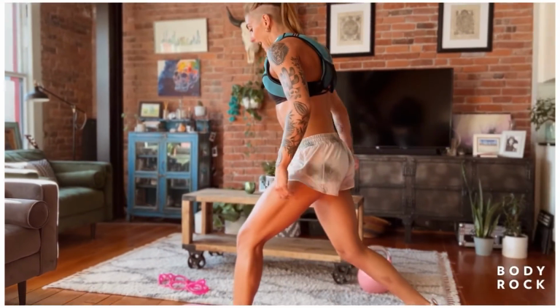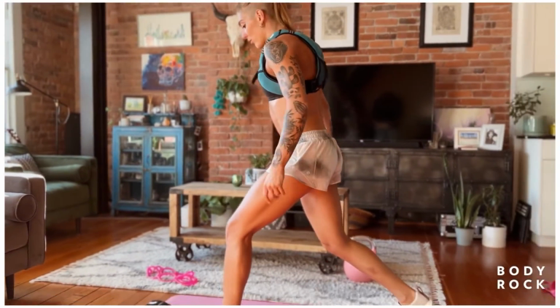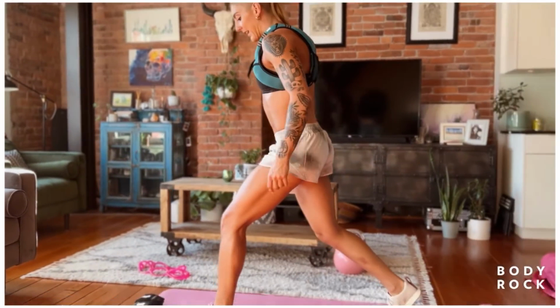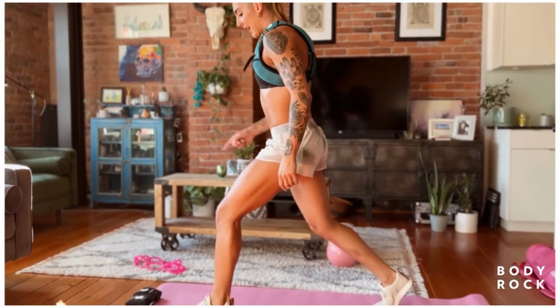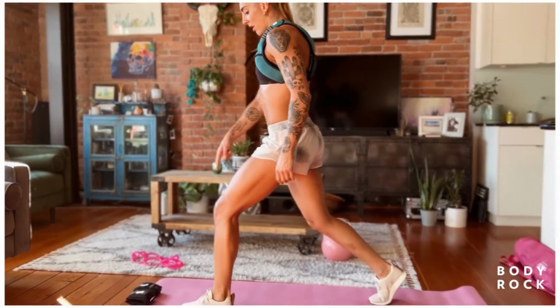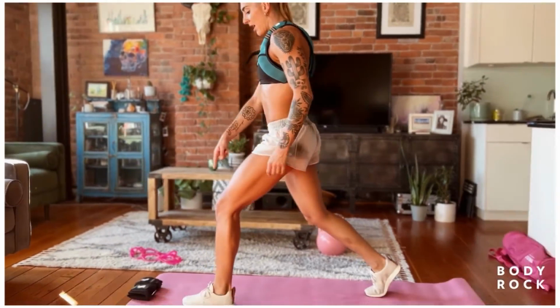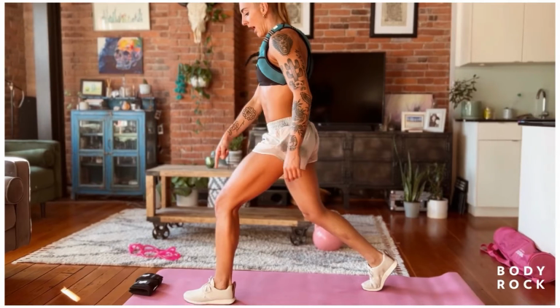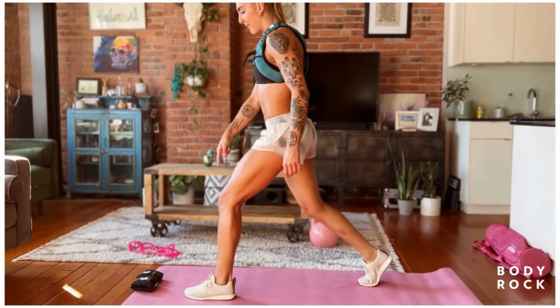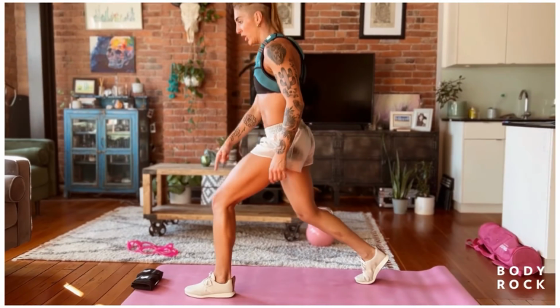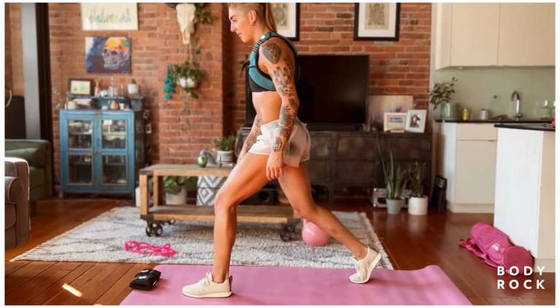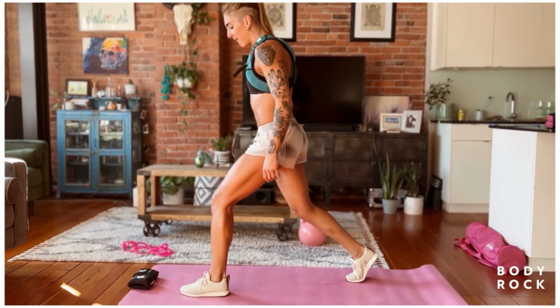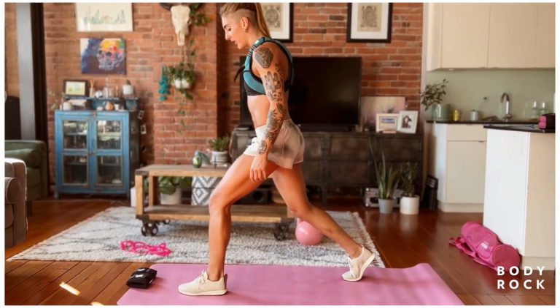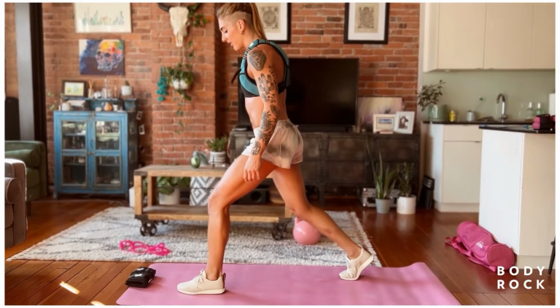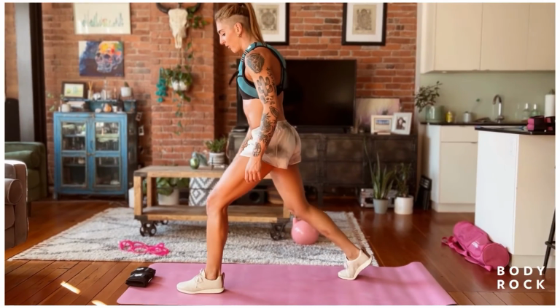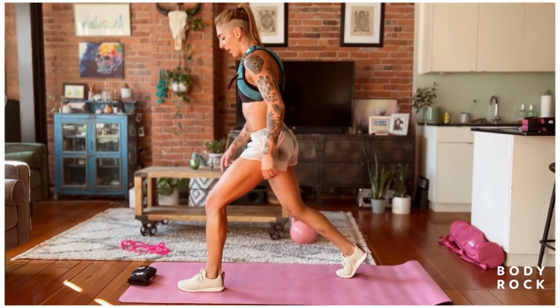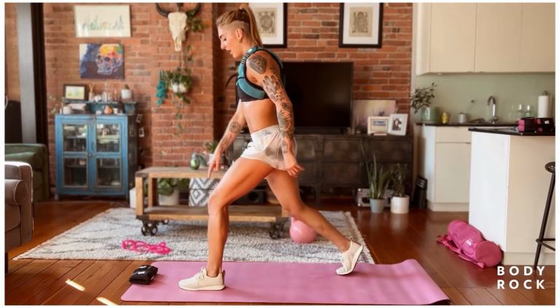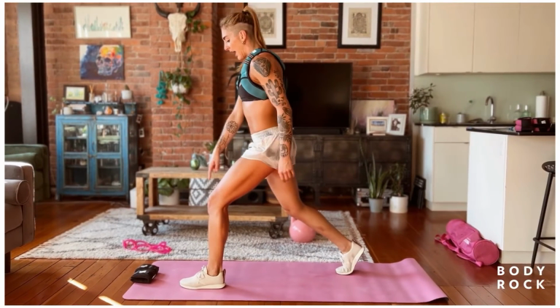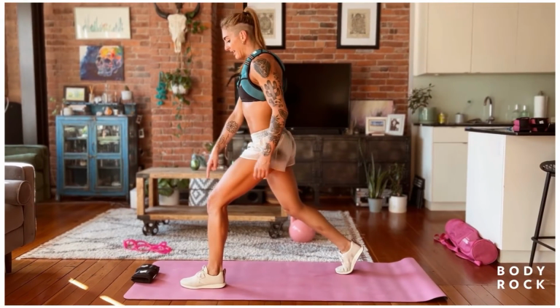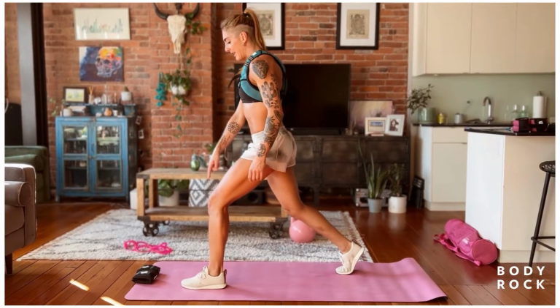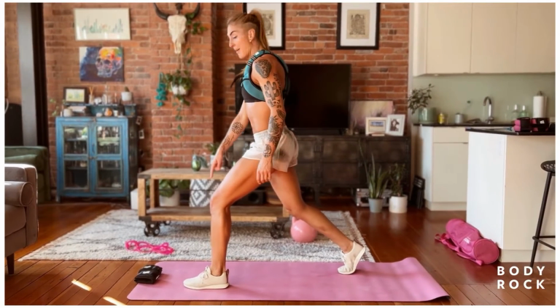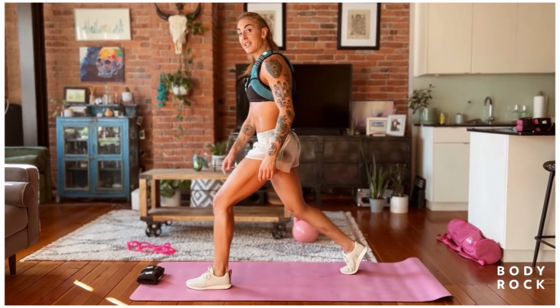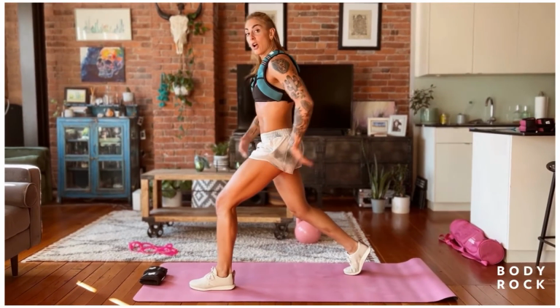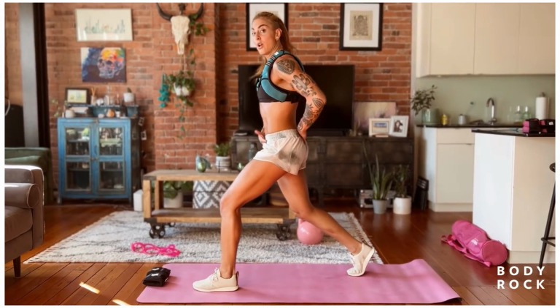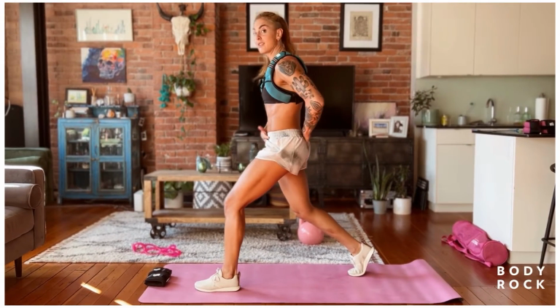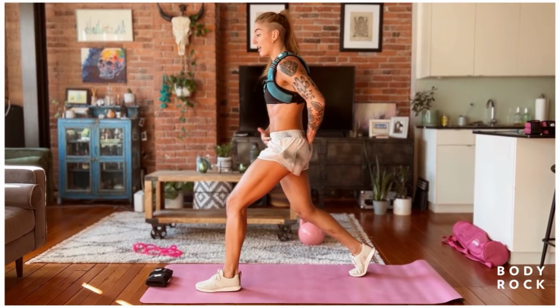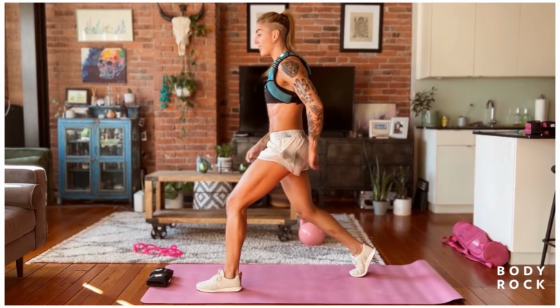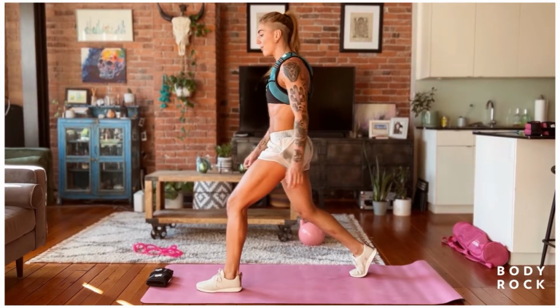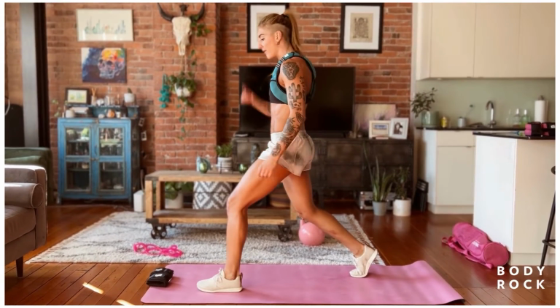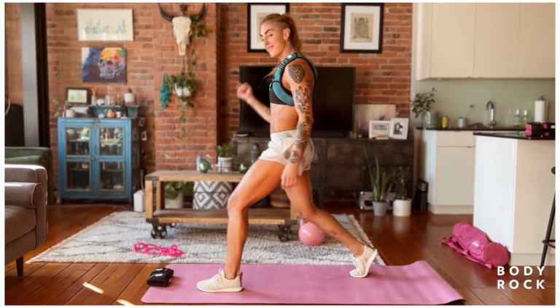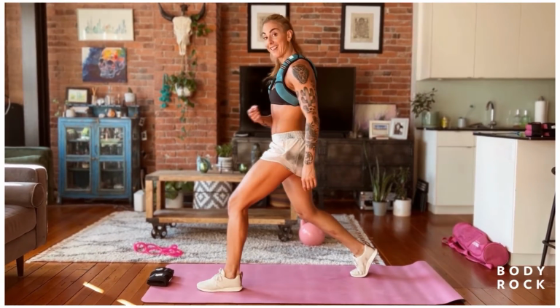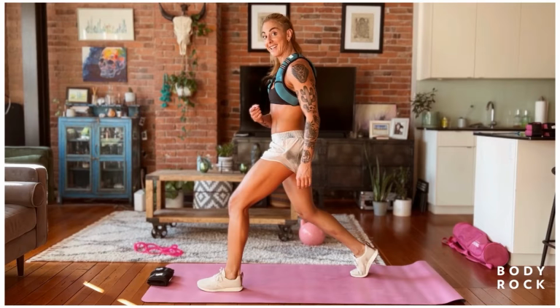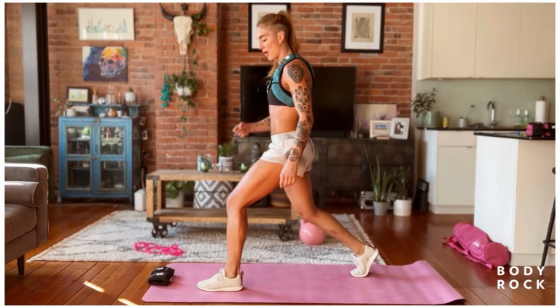All right. Ankle rotating out. Pushing my foot into the floor. I can see my big toe. Tuck the tailbone. Let's go.